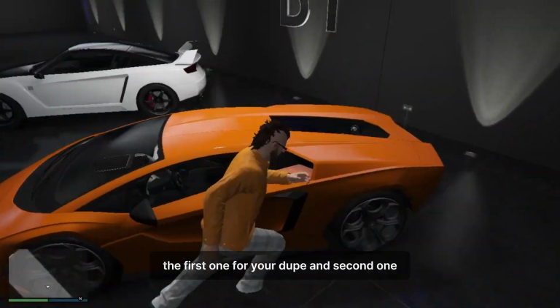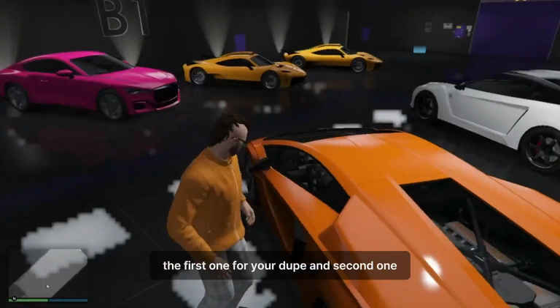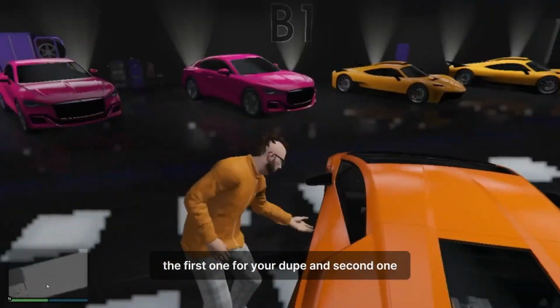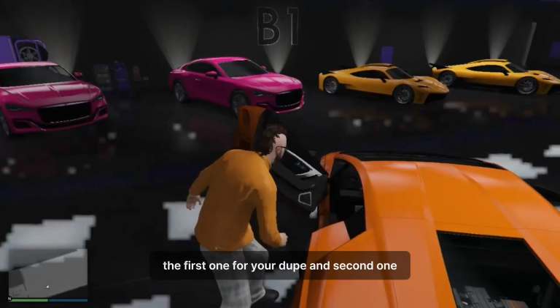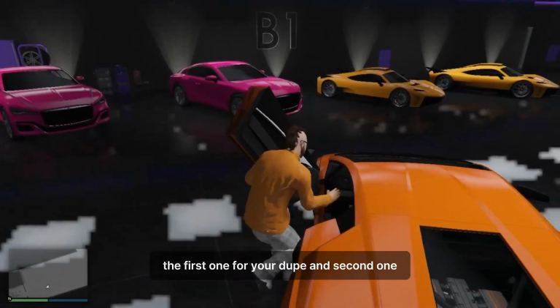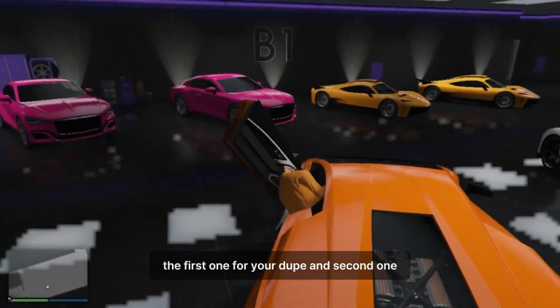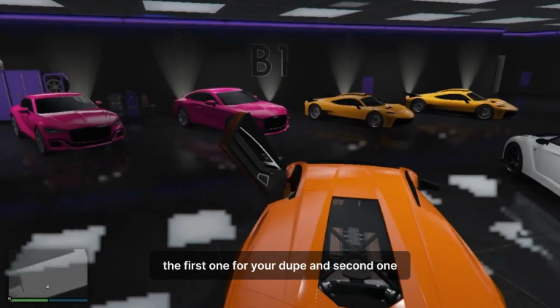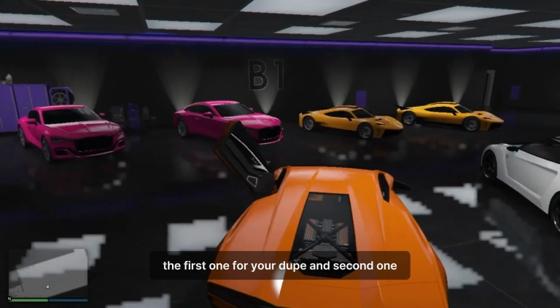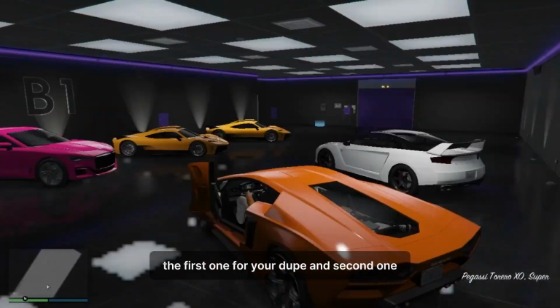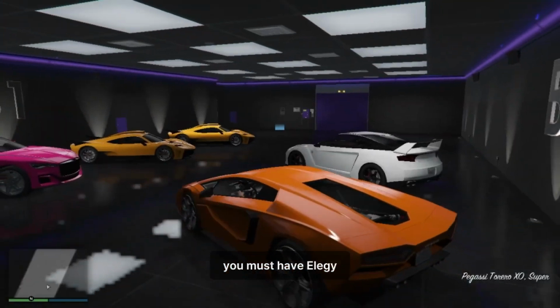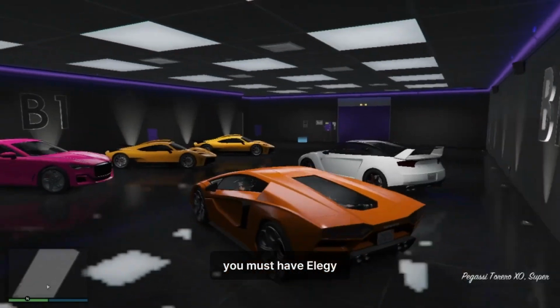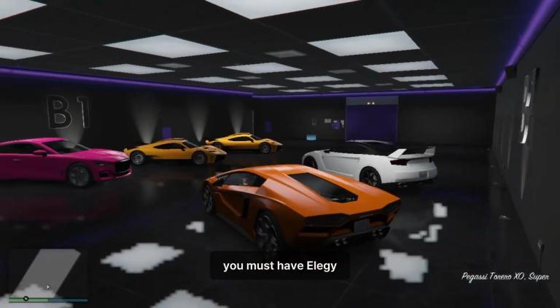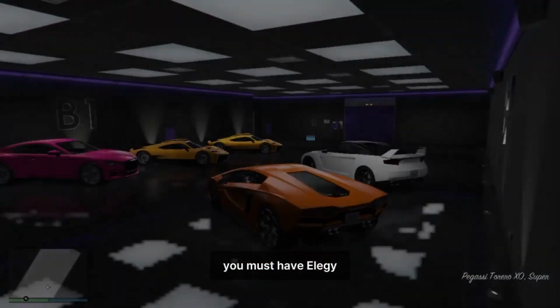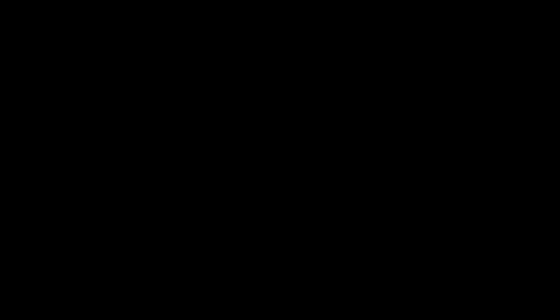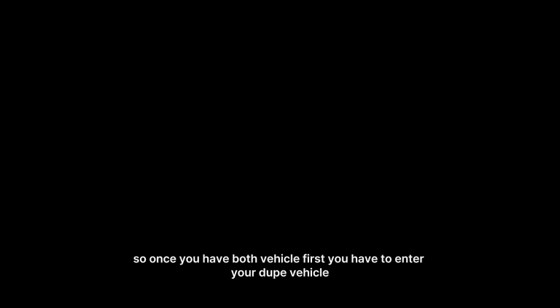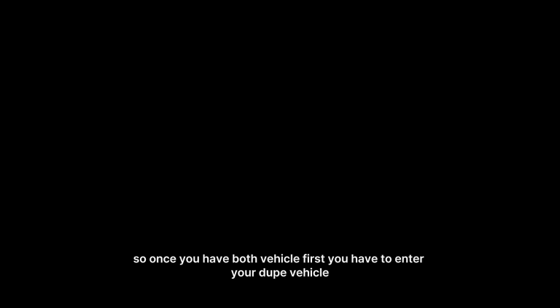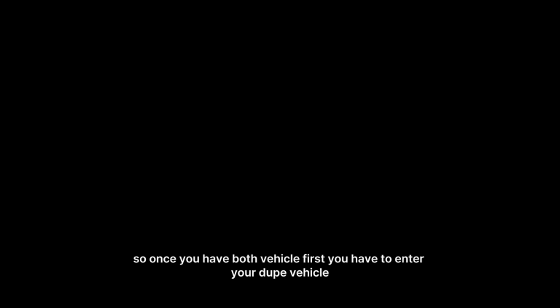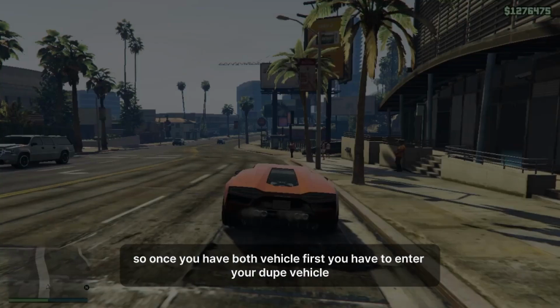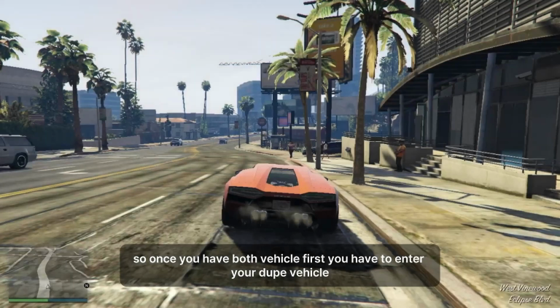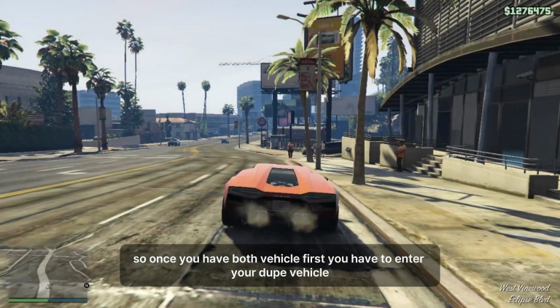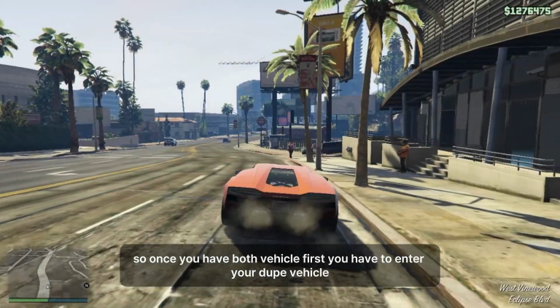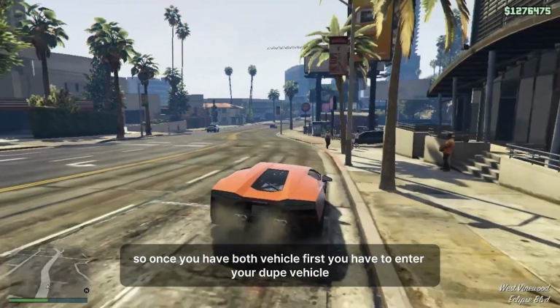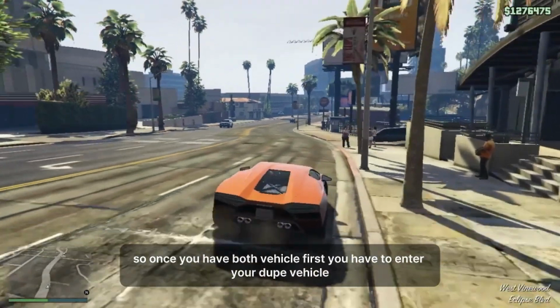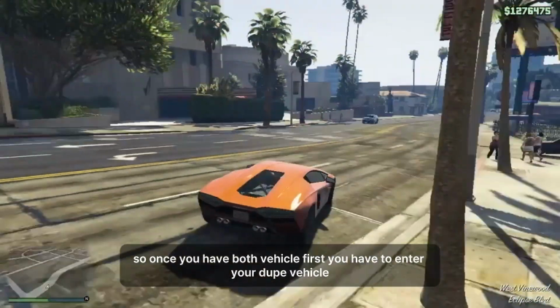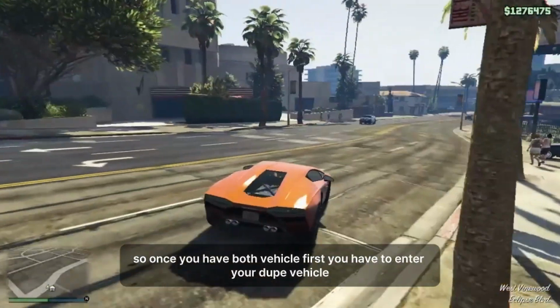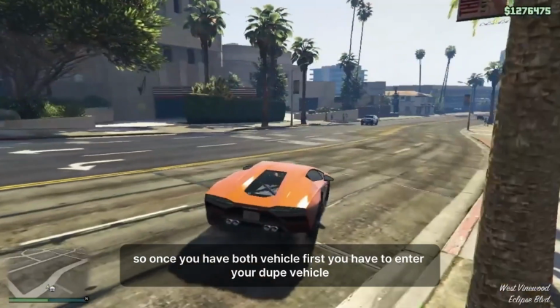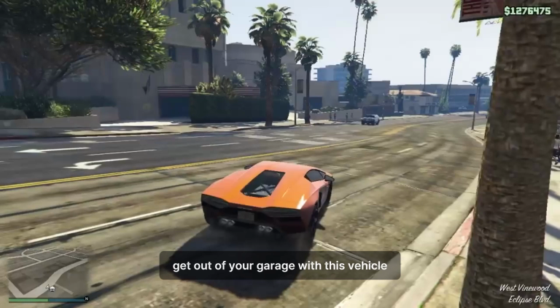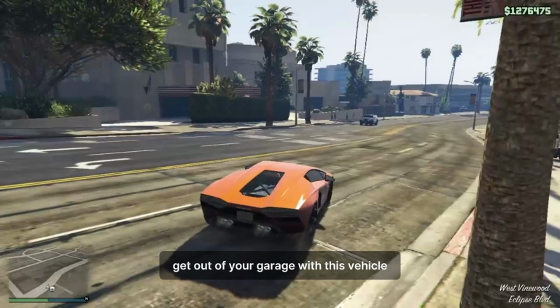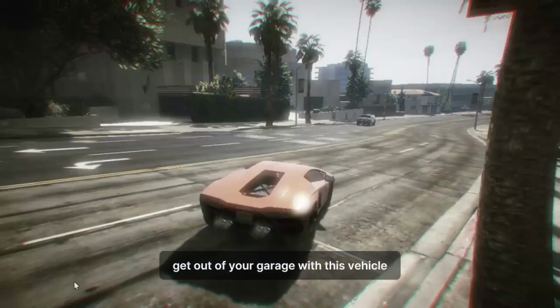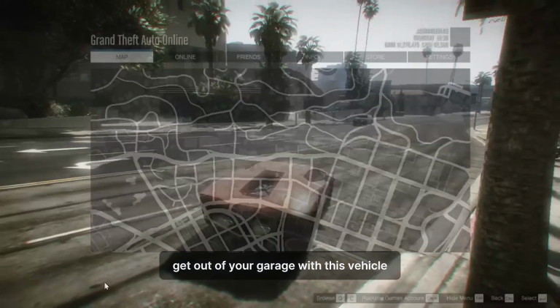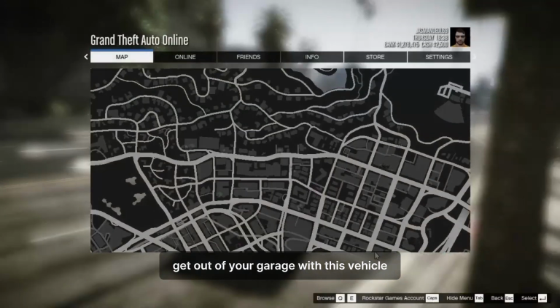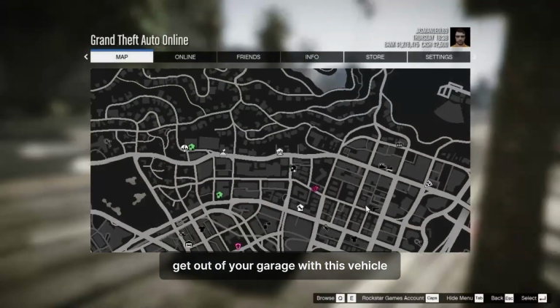First, make sure you have two vehicles. The first one for your dupe. The second one you must have is the LG vehicle. Once you have both vehicles, first you have to enter your dupe vehicle. You cannot forget to set up this vehicle.